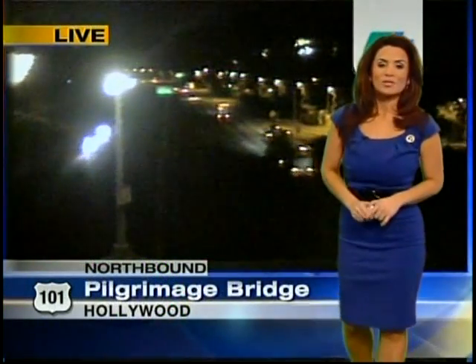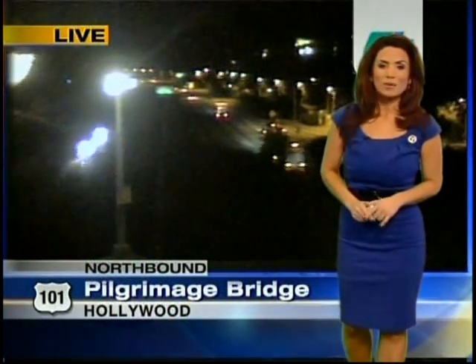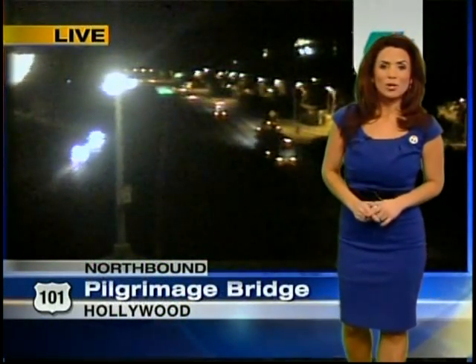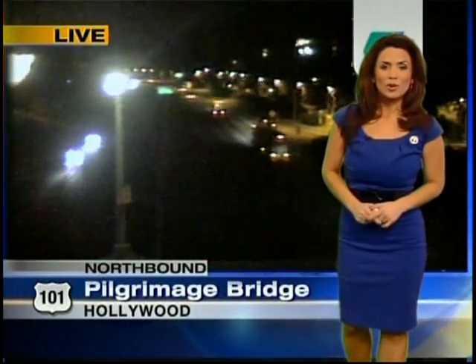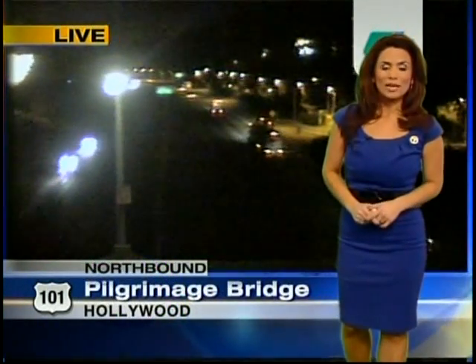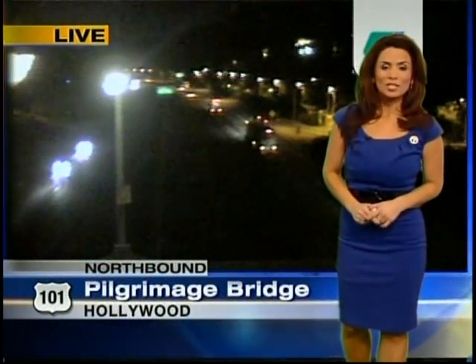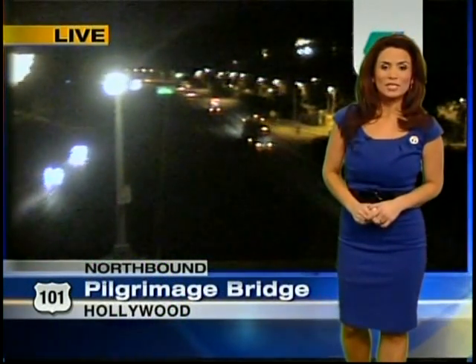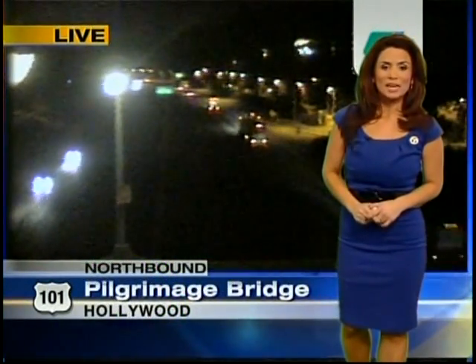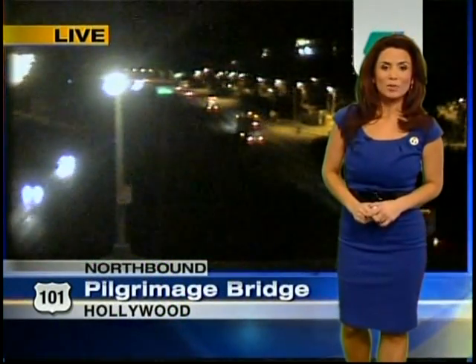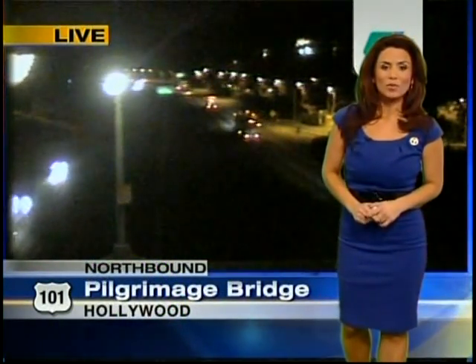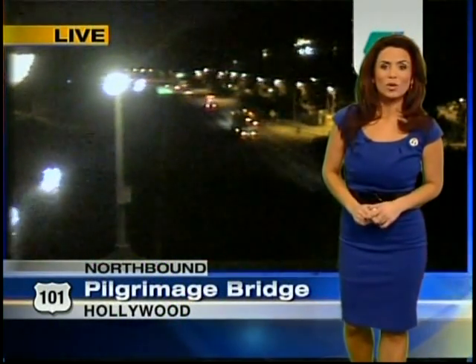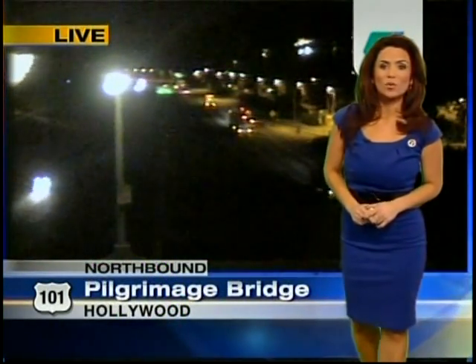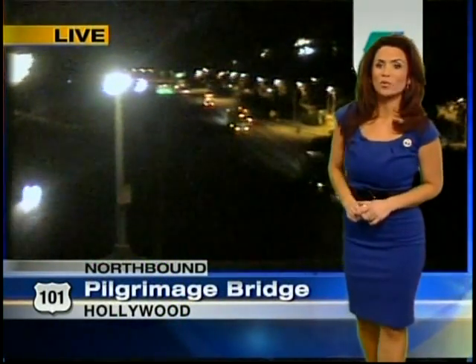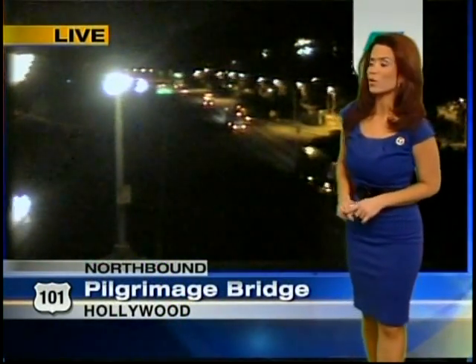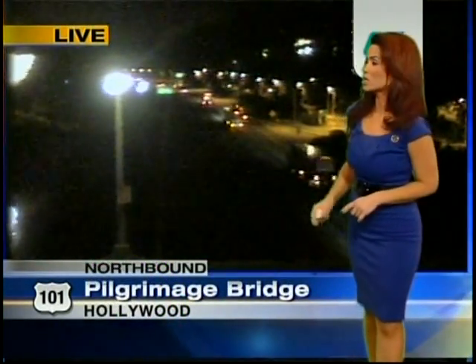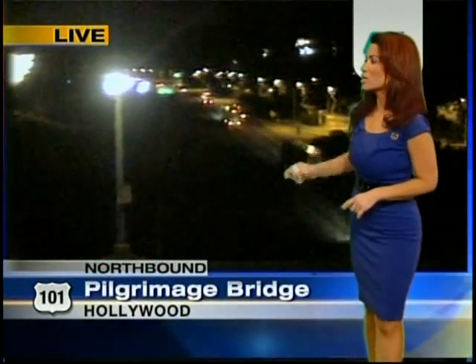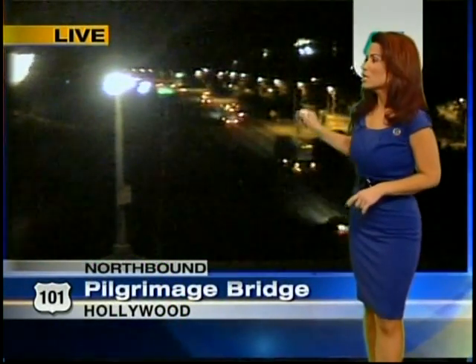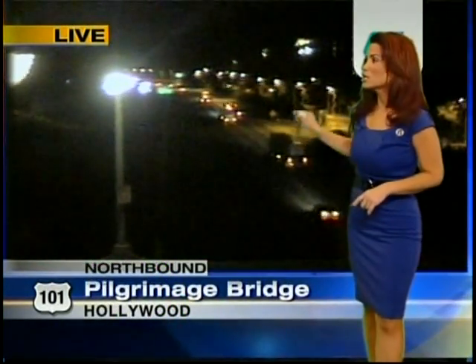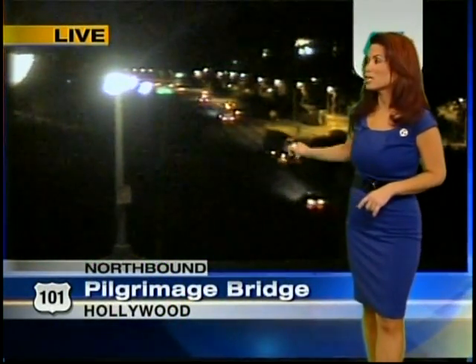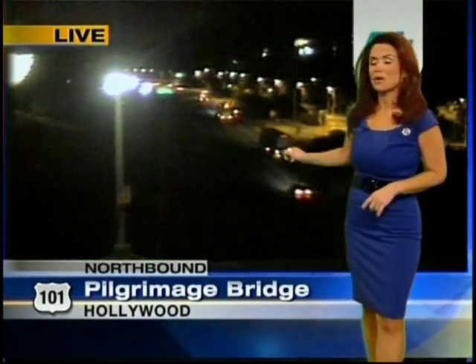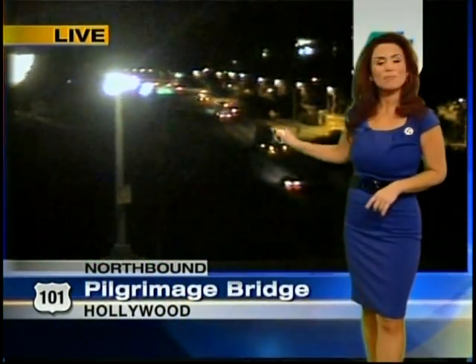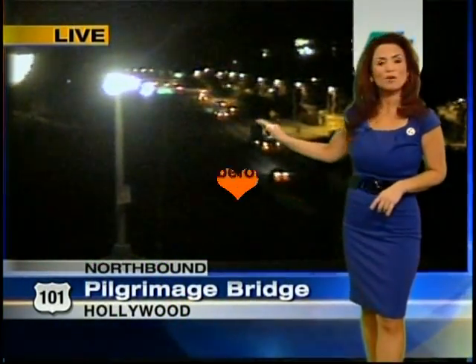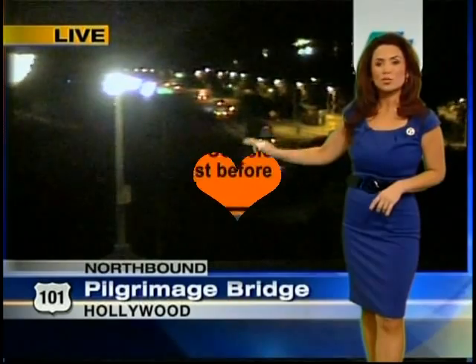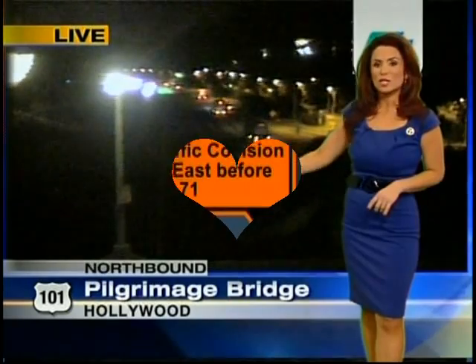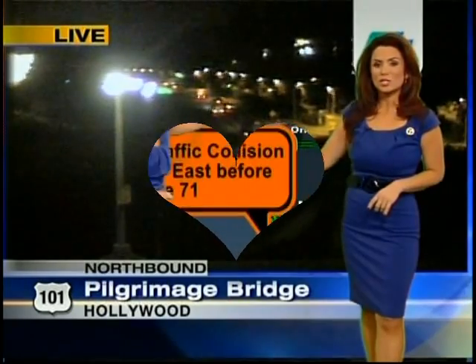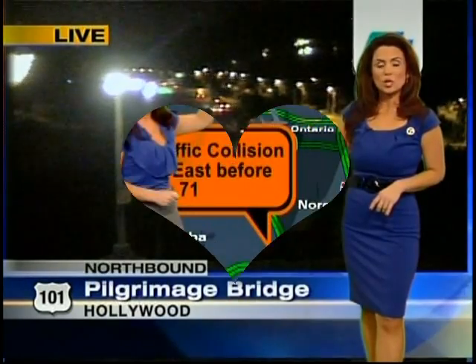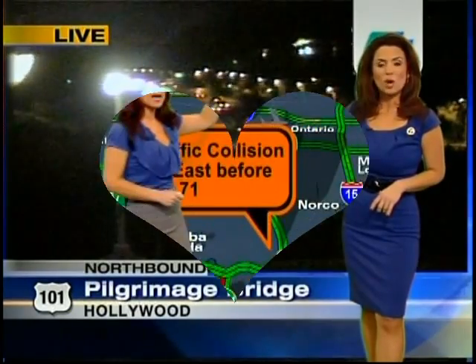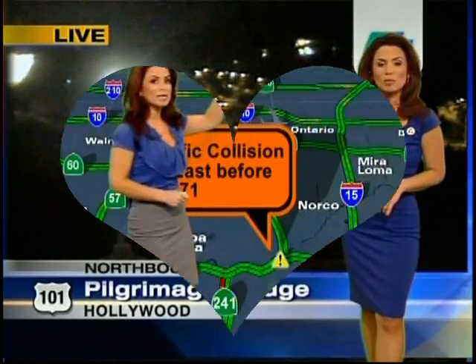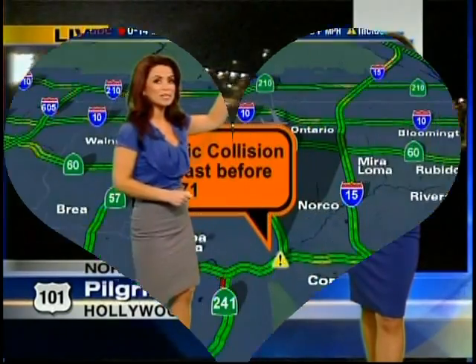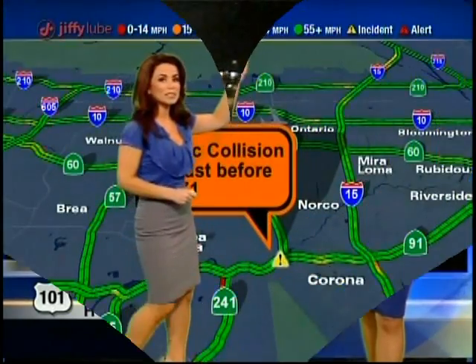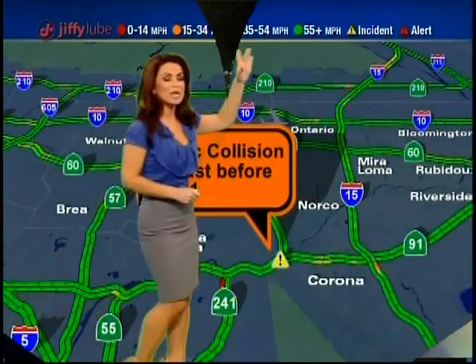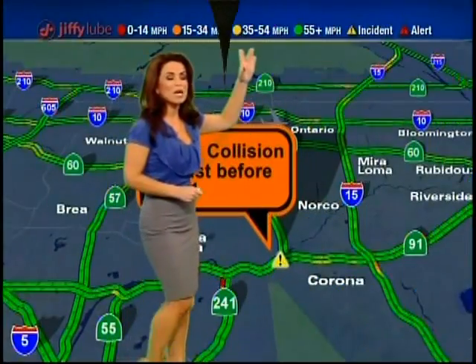Outside, we go to our Caltrans camera. The 101 through Hollywood looking great in both directions — no problems, no delays.